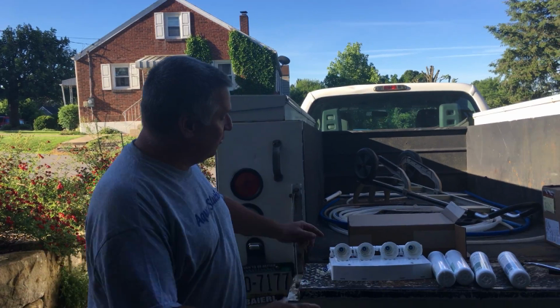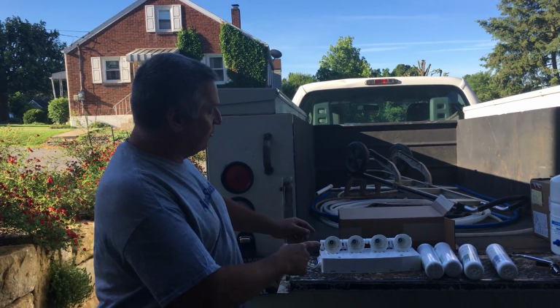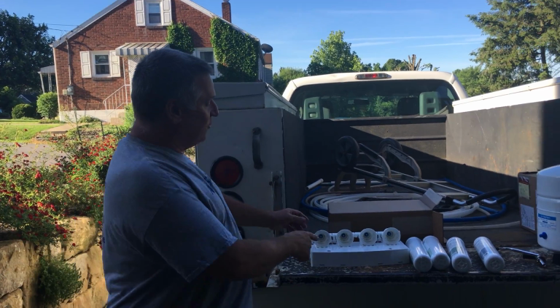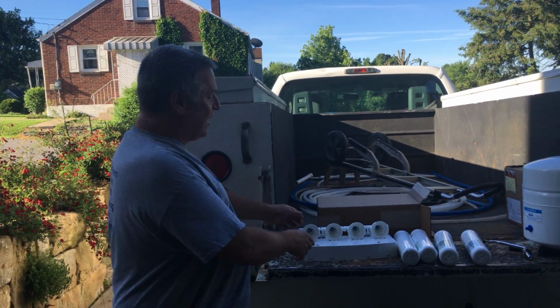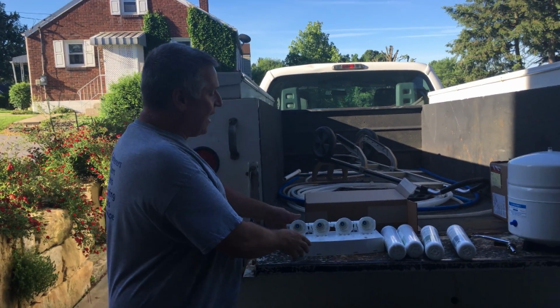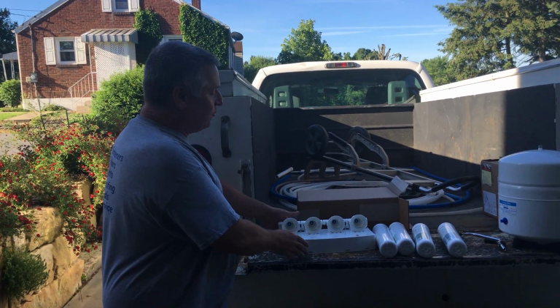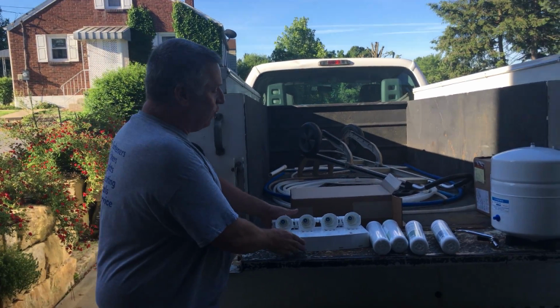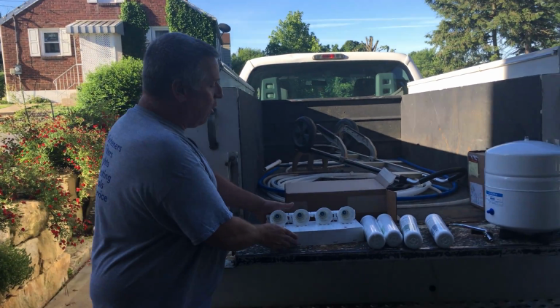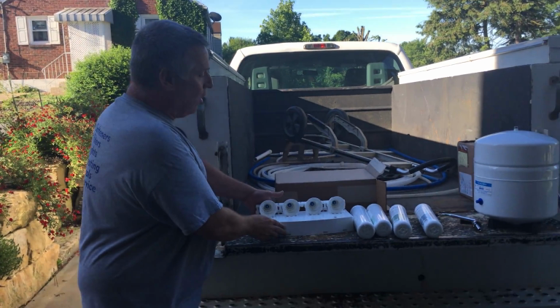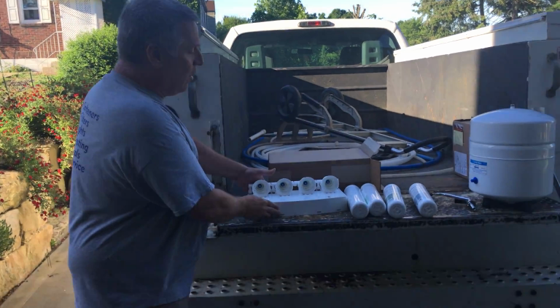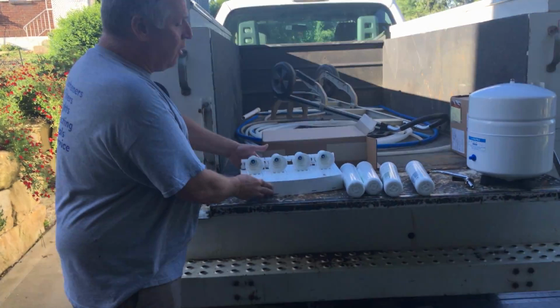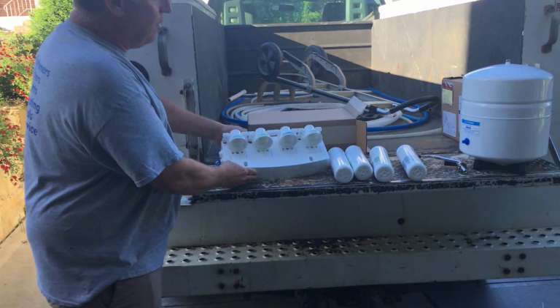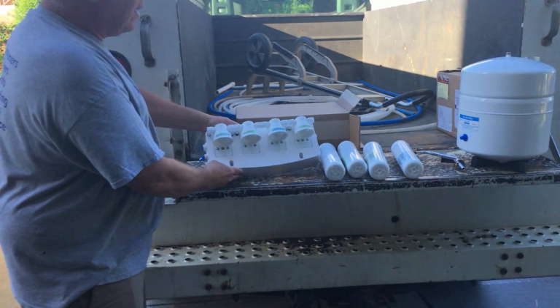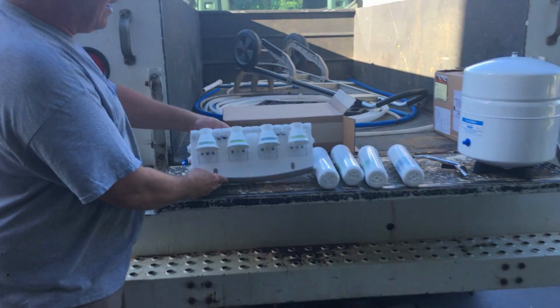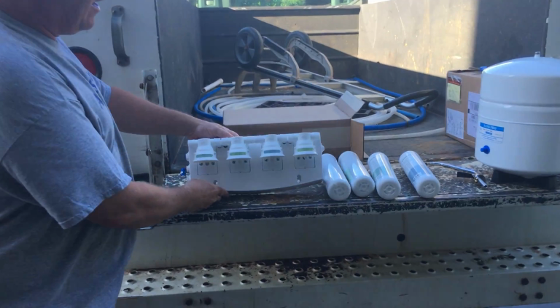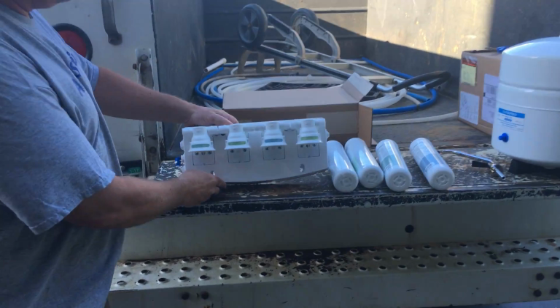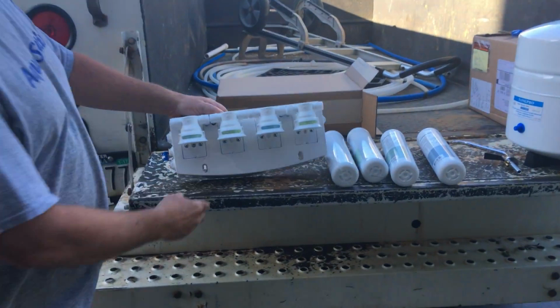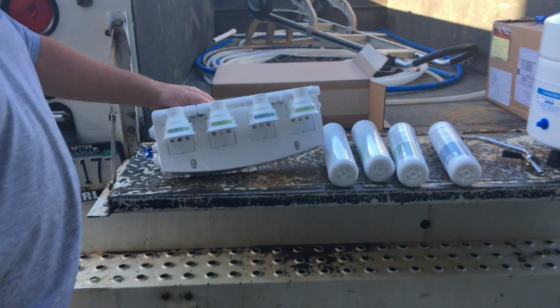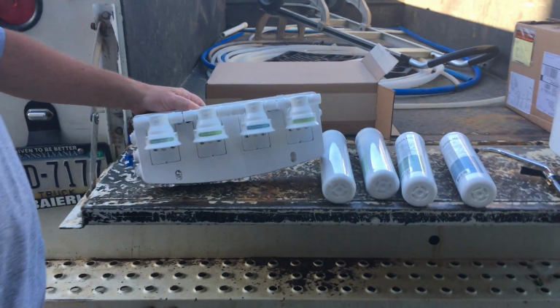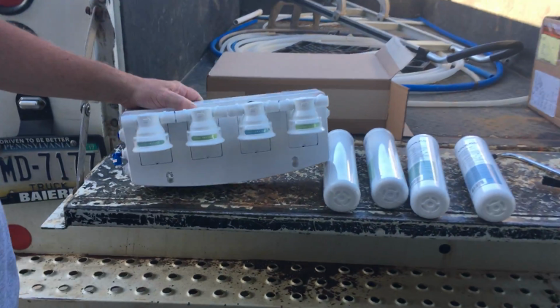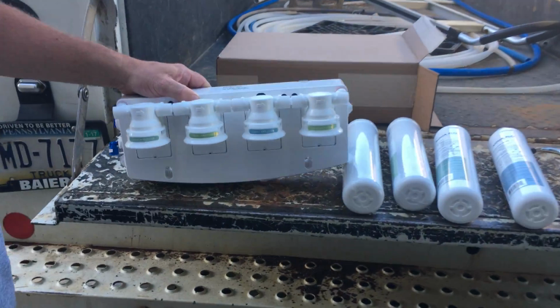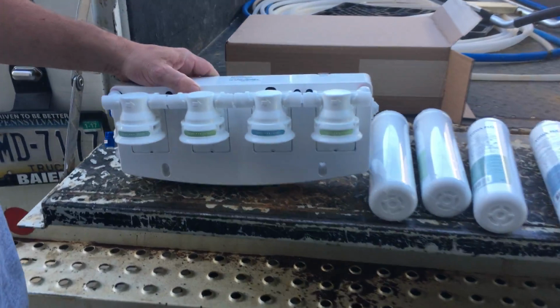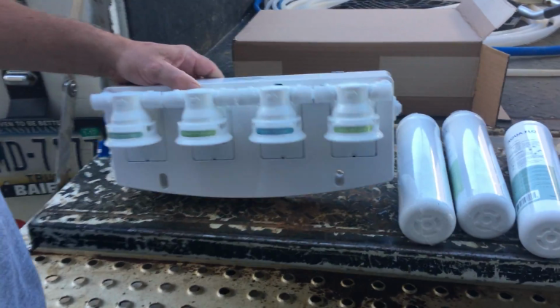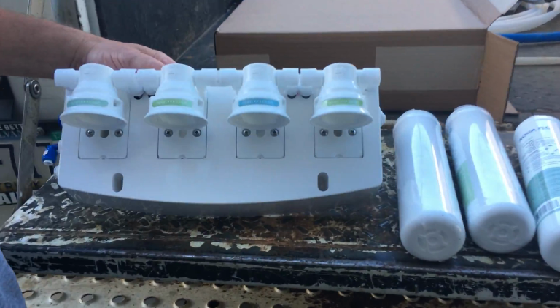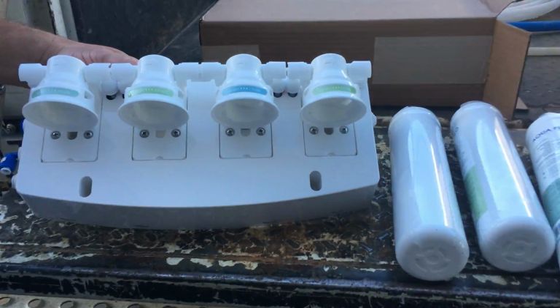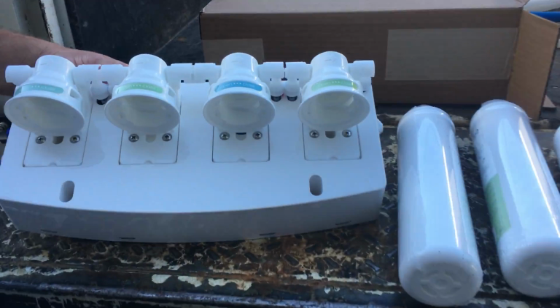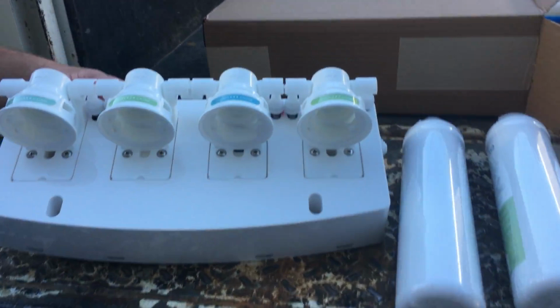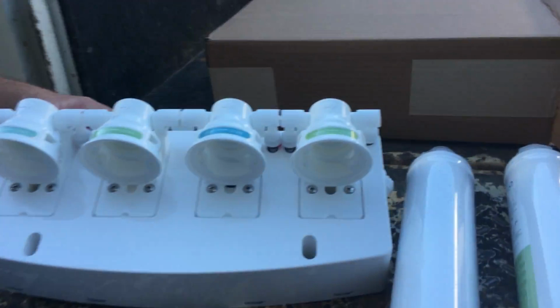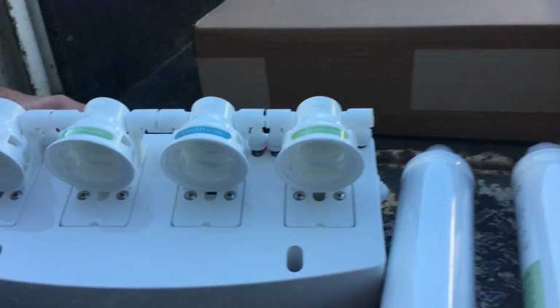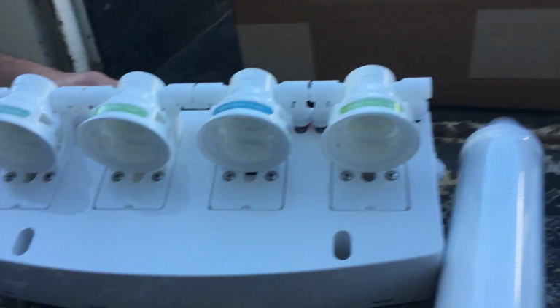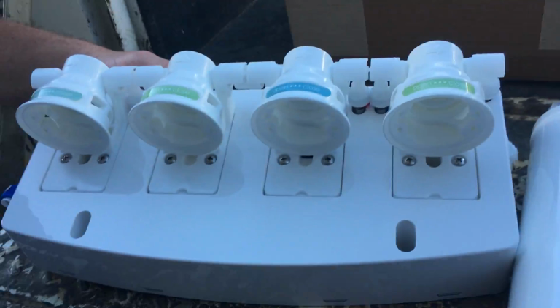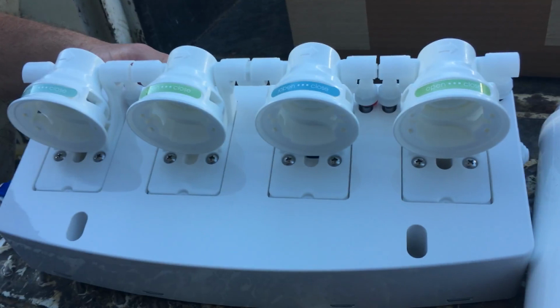This is the actual RO unit. It's rated at 50 gallons a day.